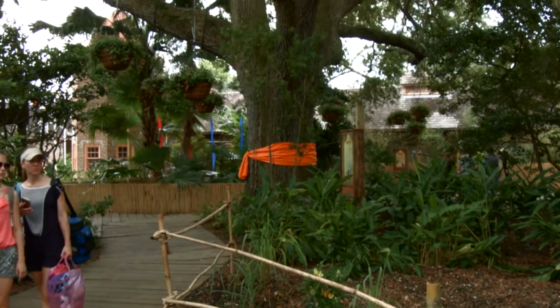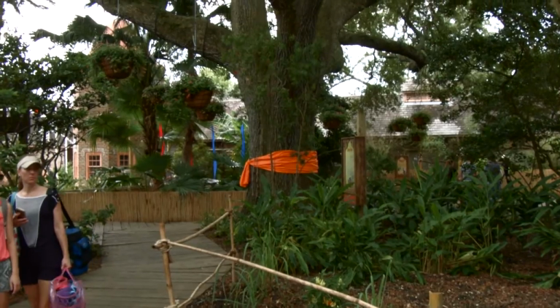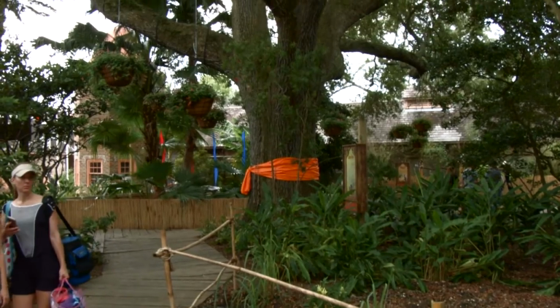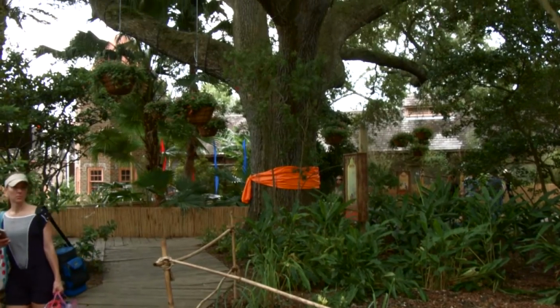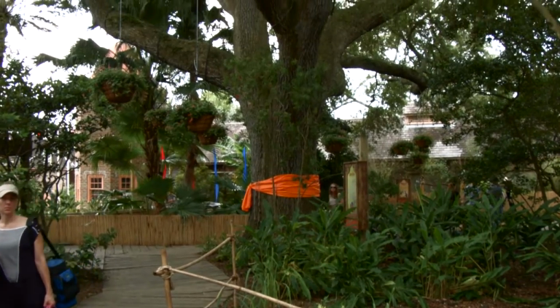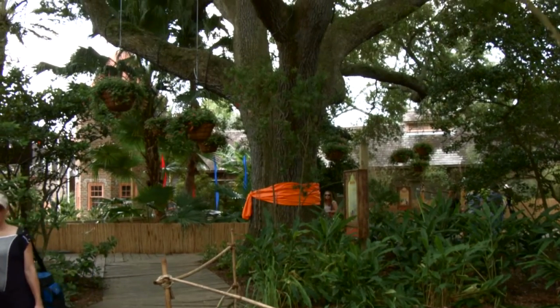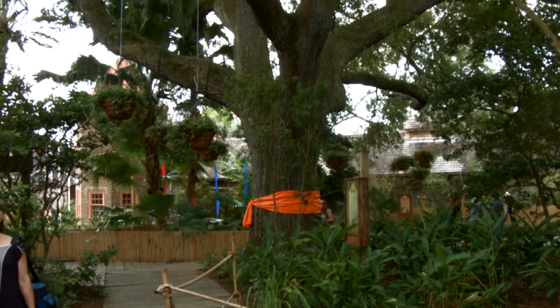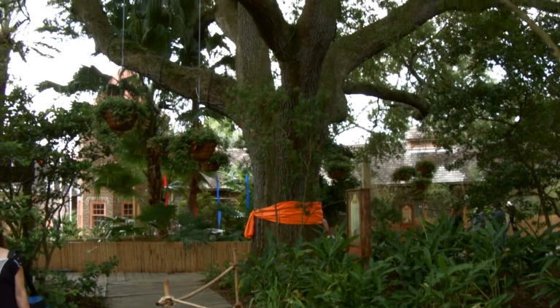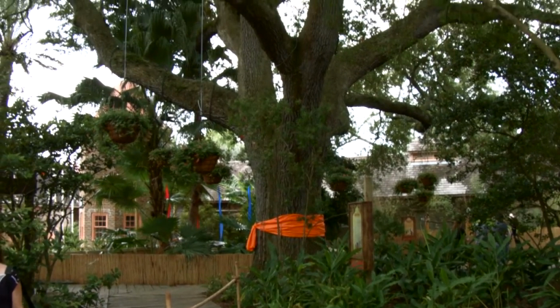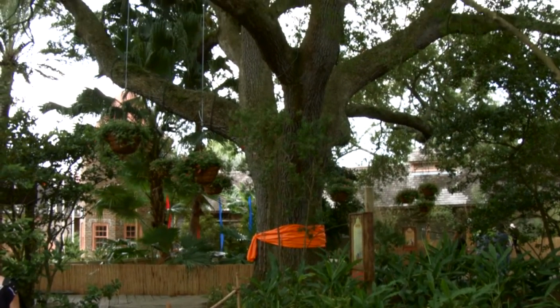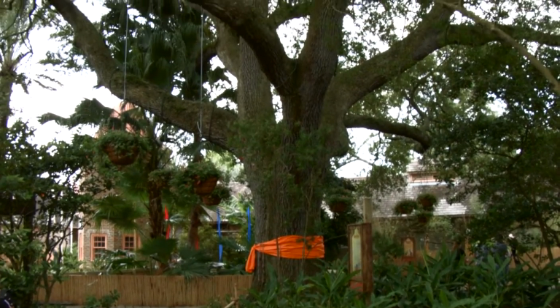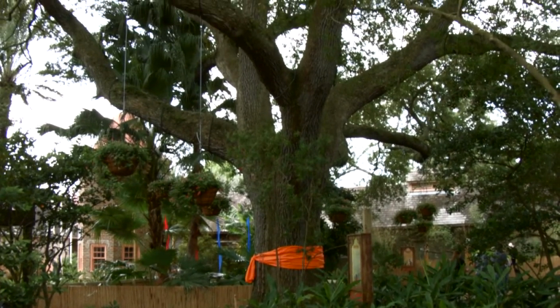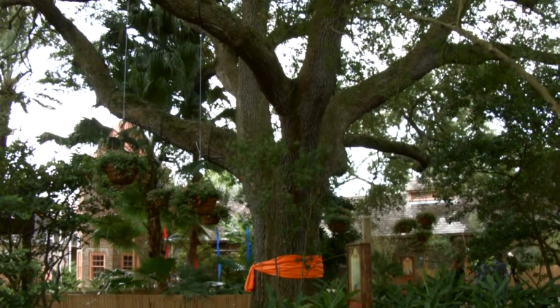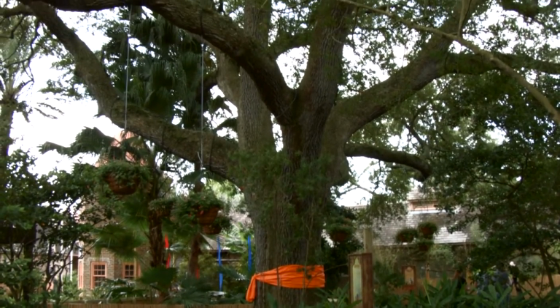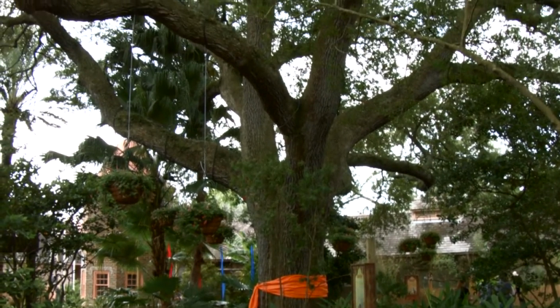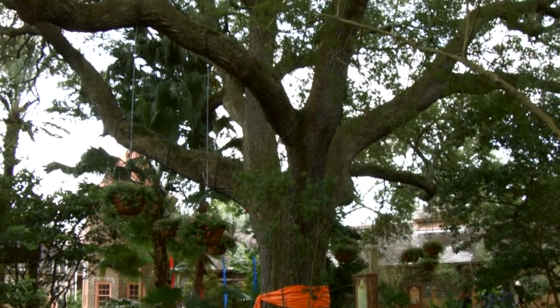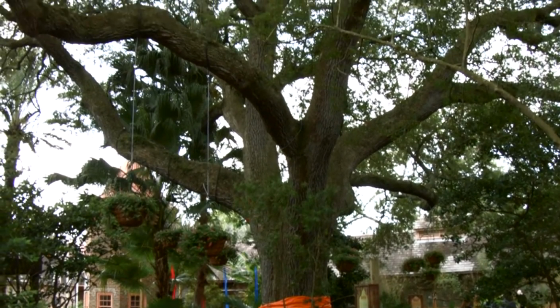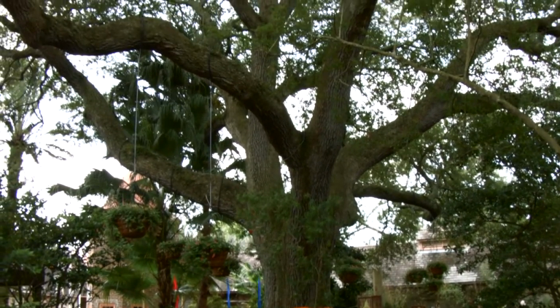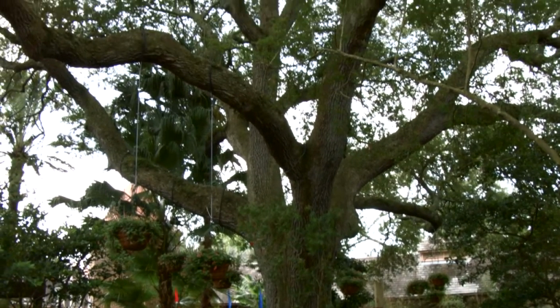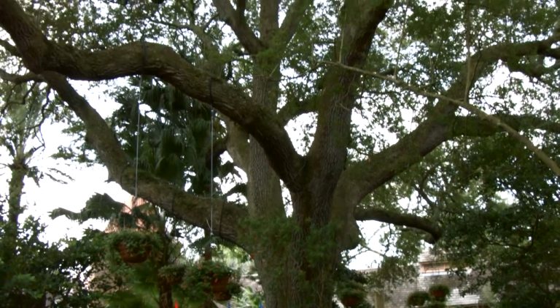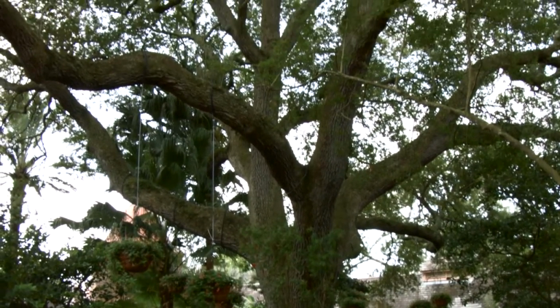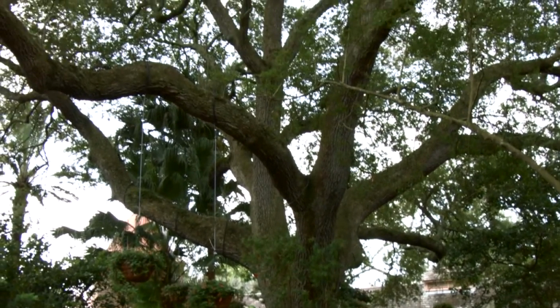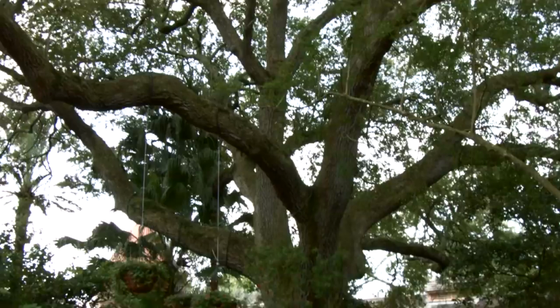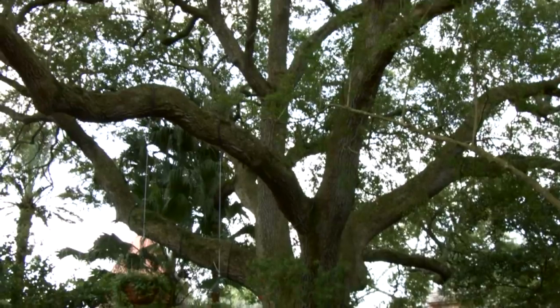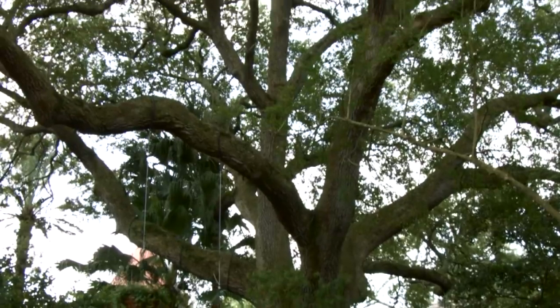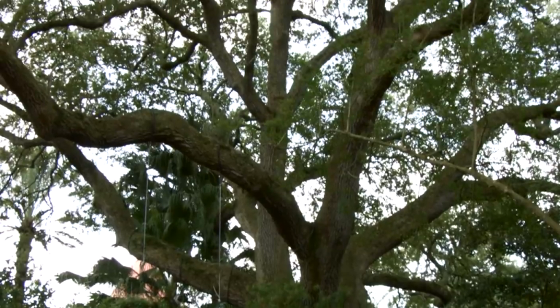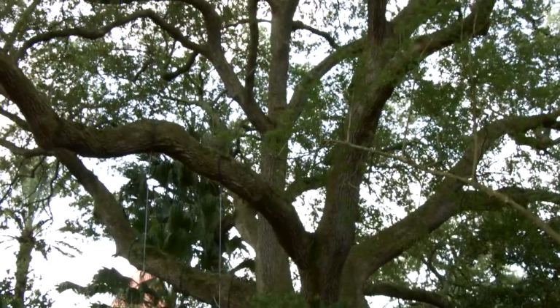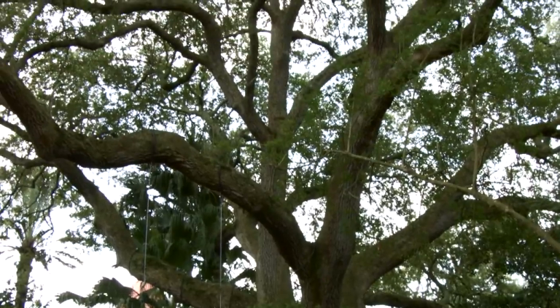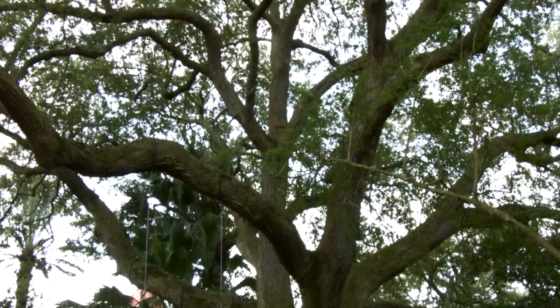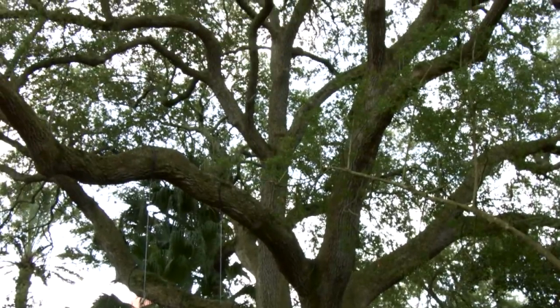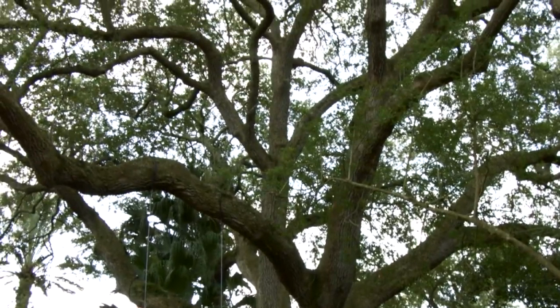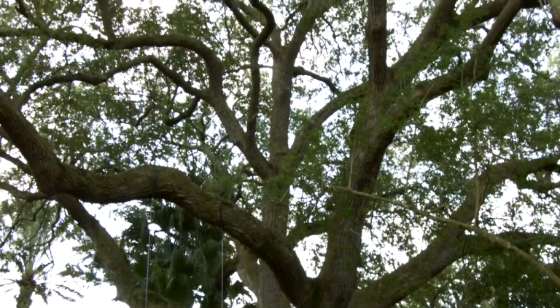The symbol of everything we're talking about here is in the center of our village — this is our blessed tree.